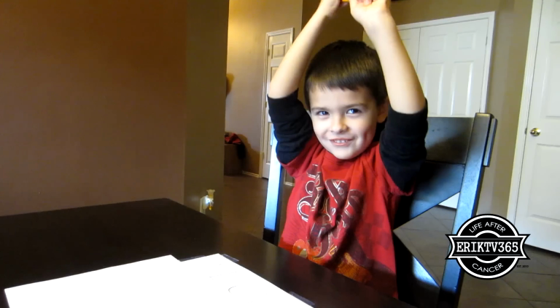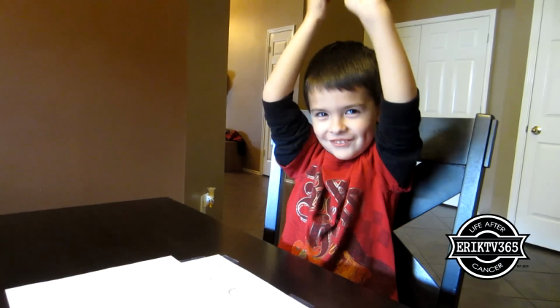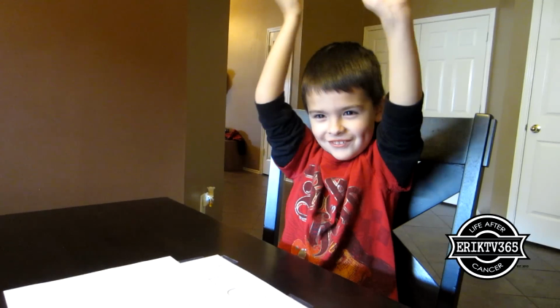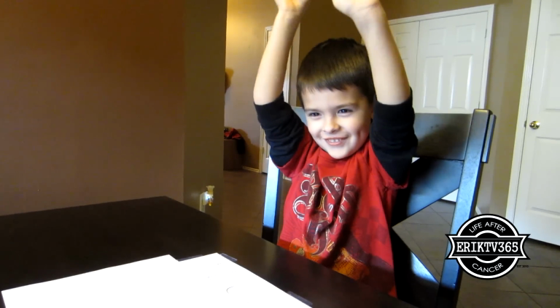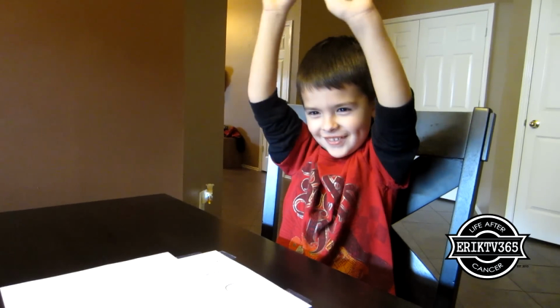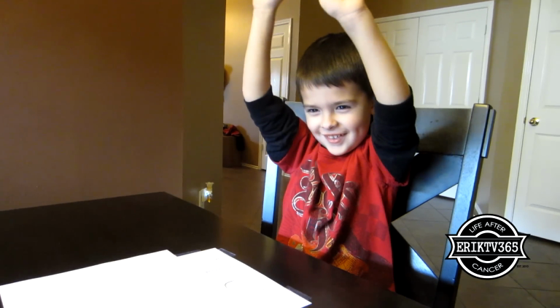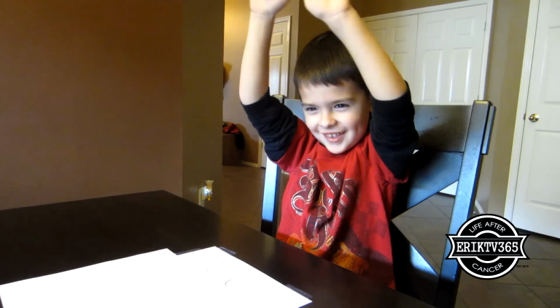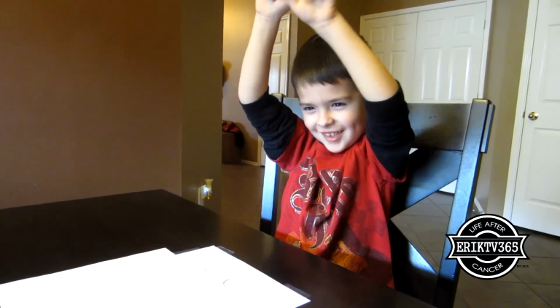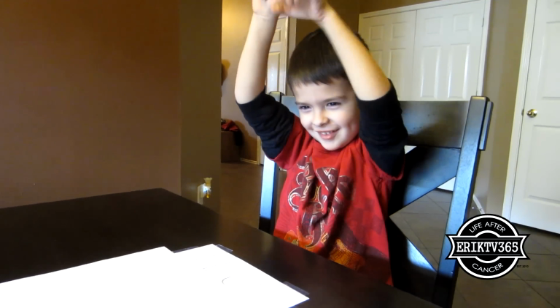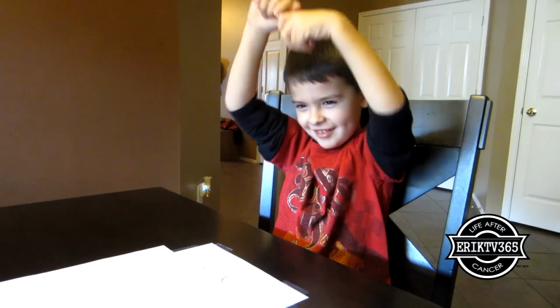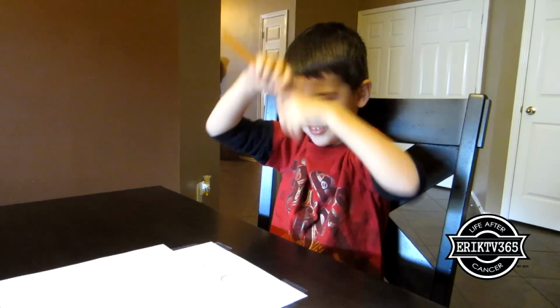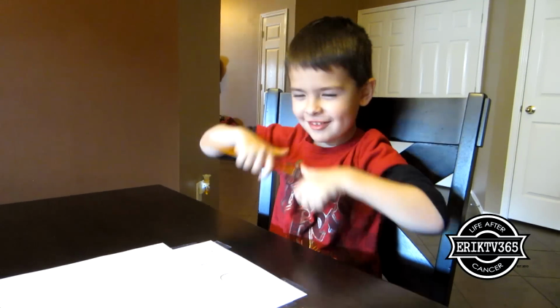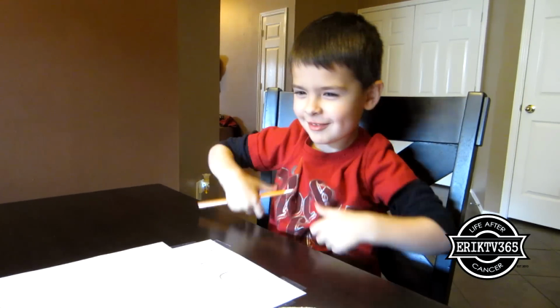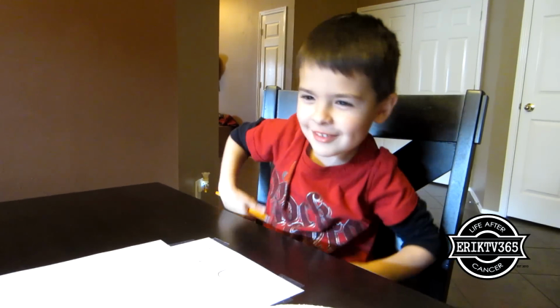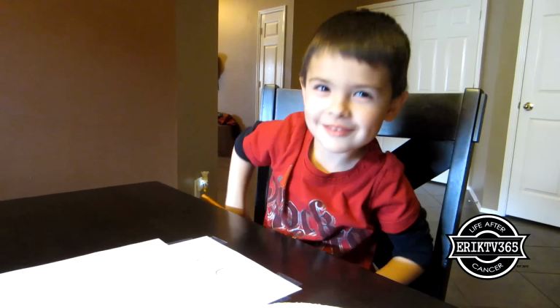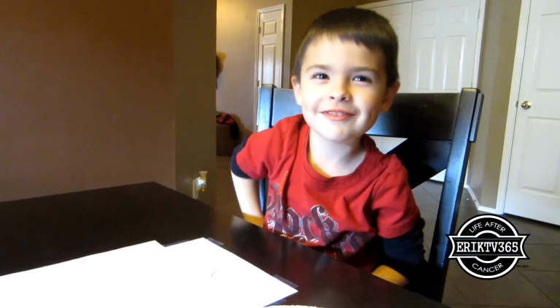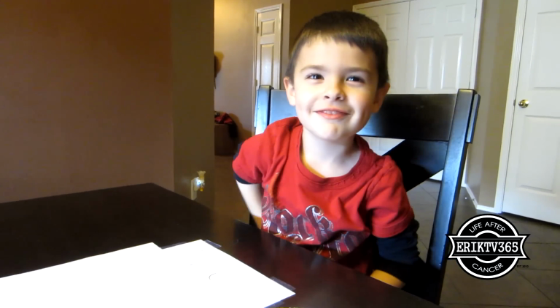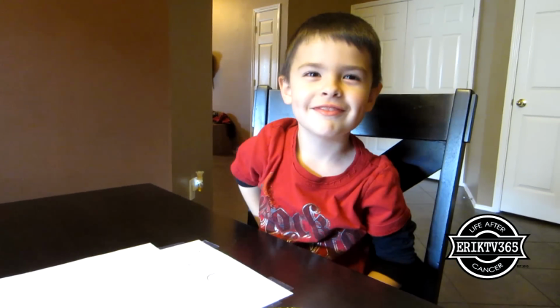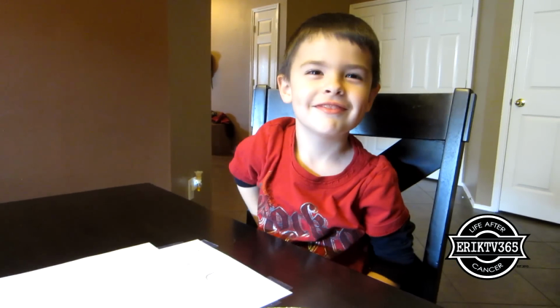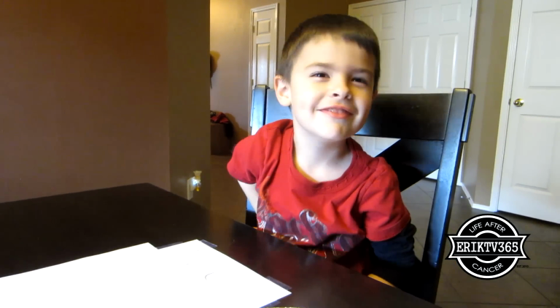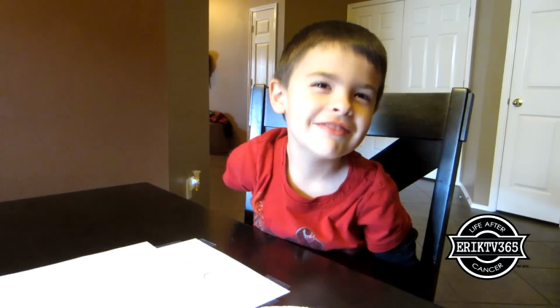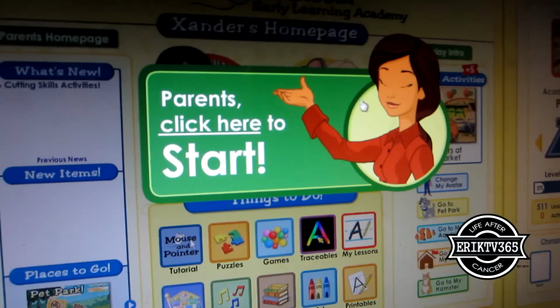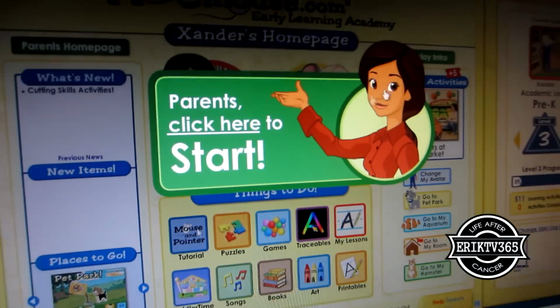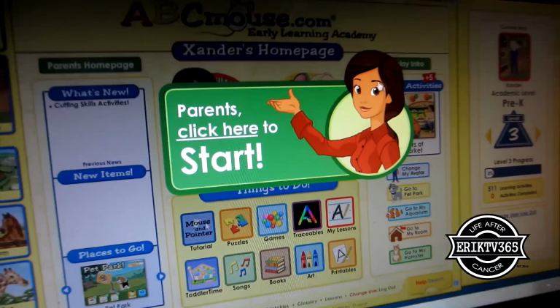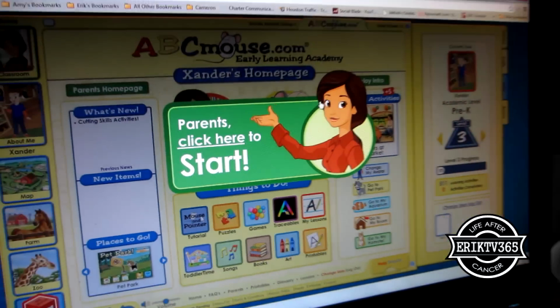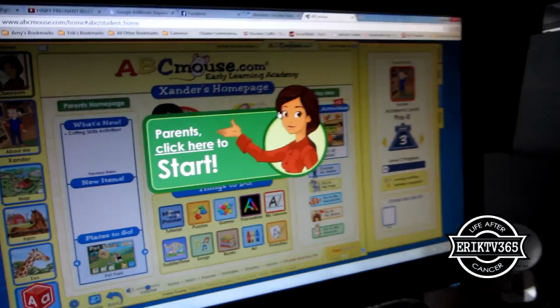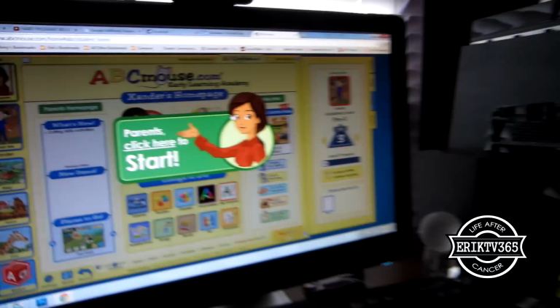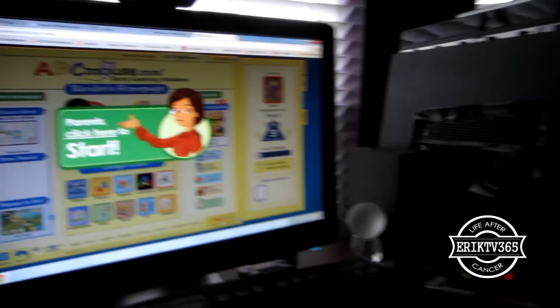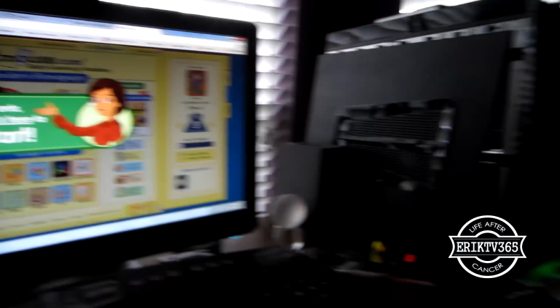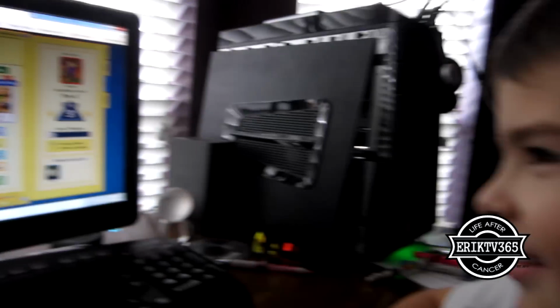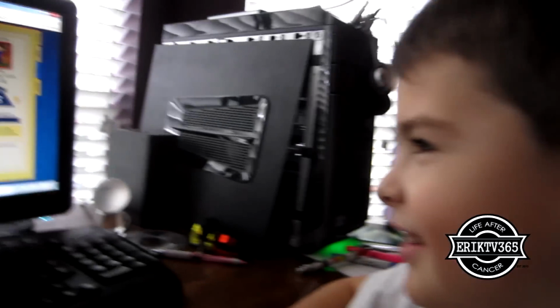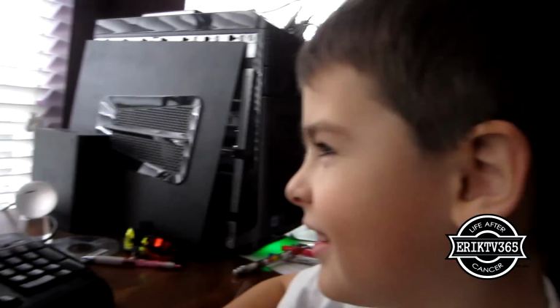We're doing a Valentine's Day craft. What are we doing?